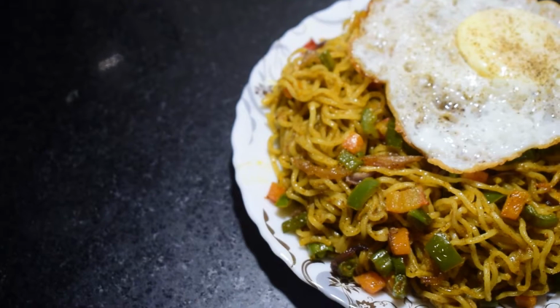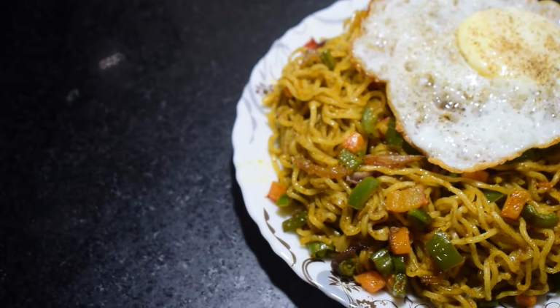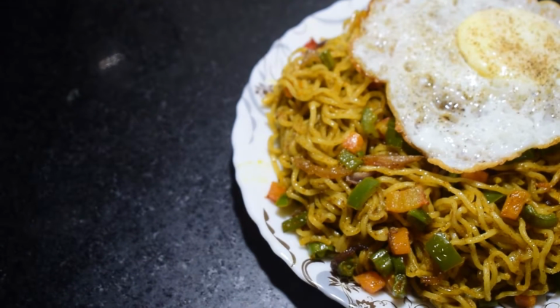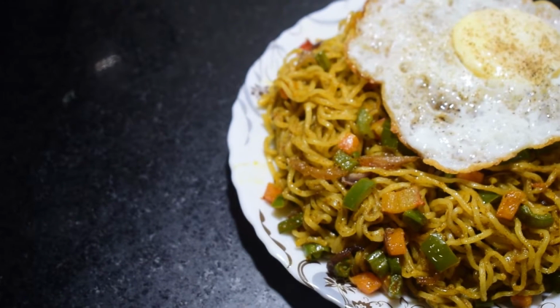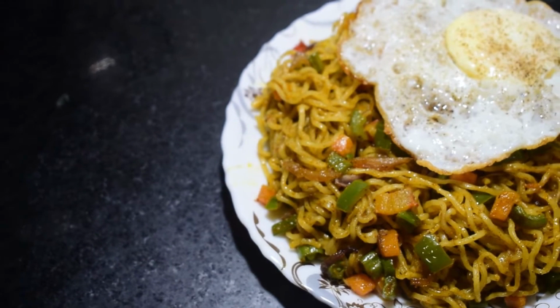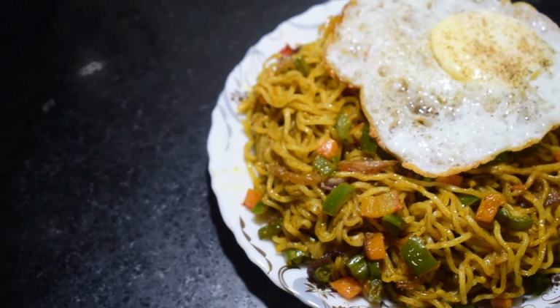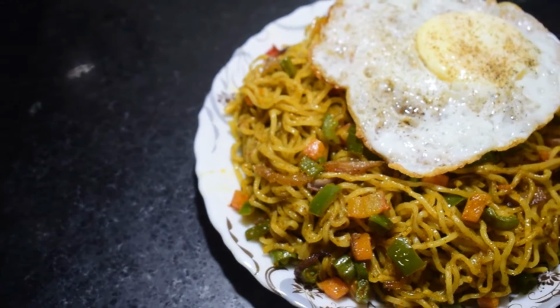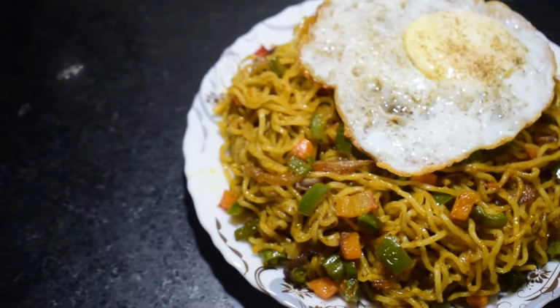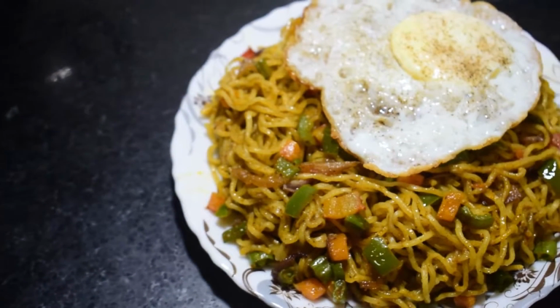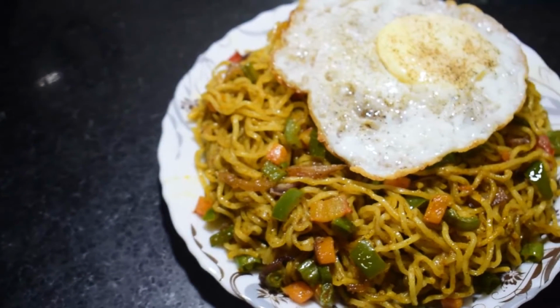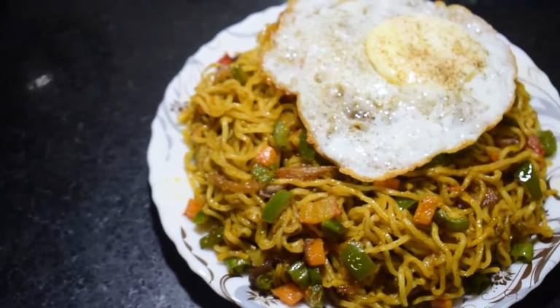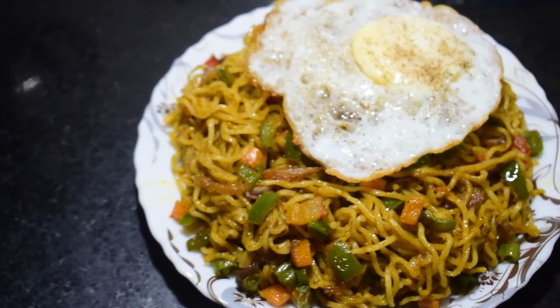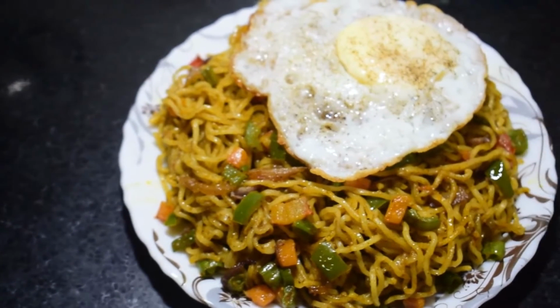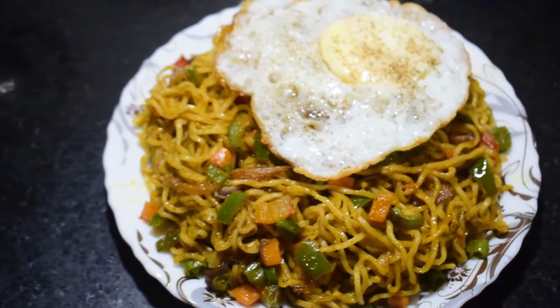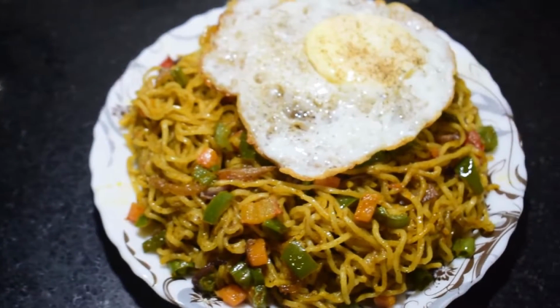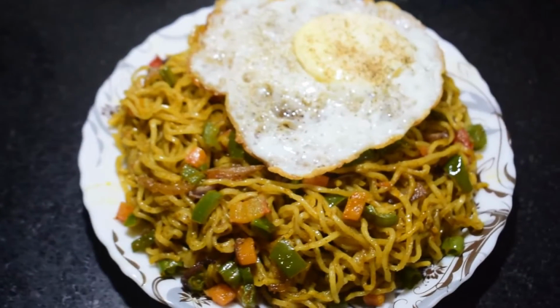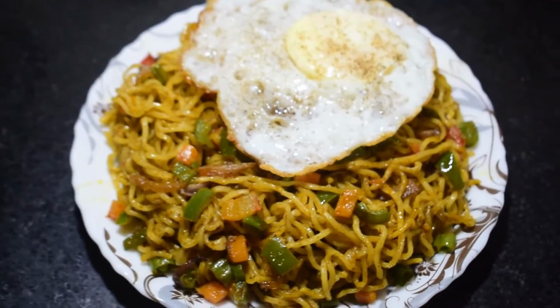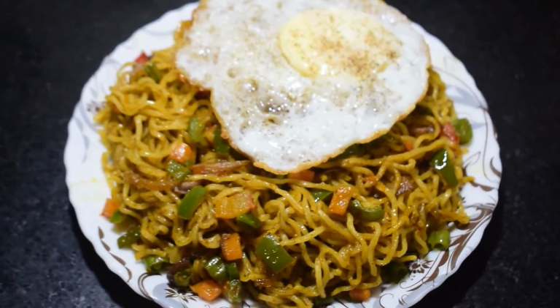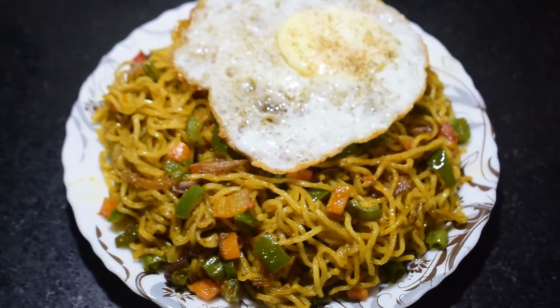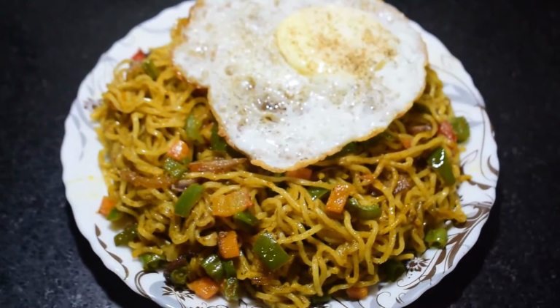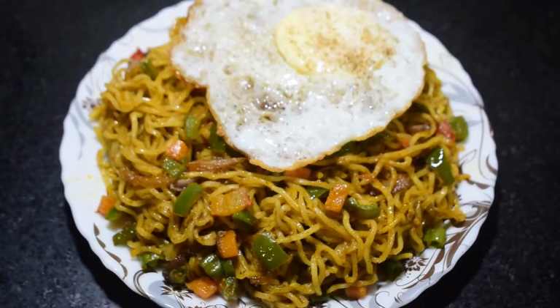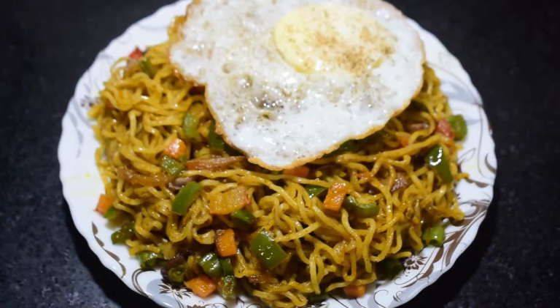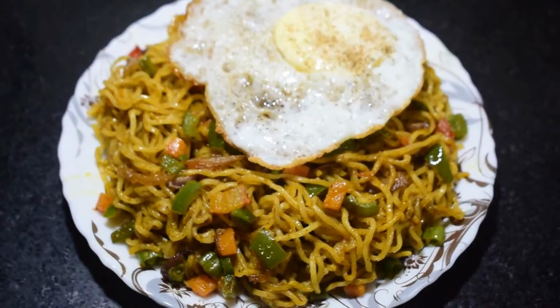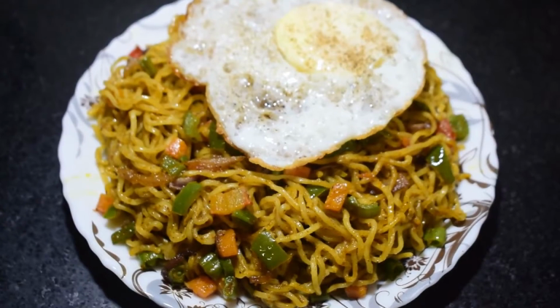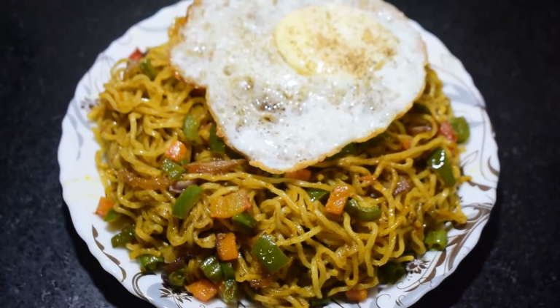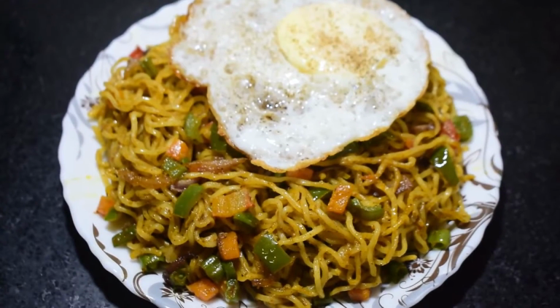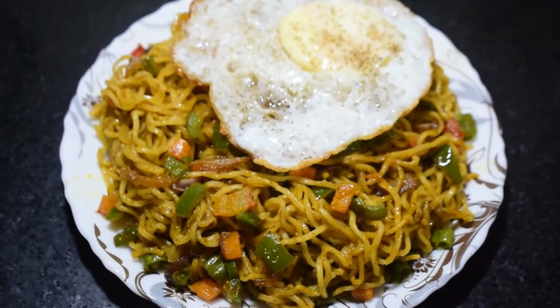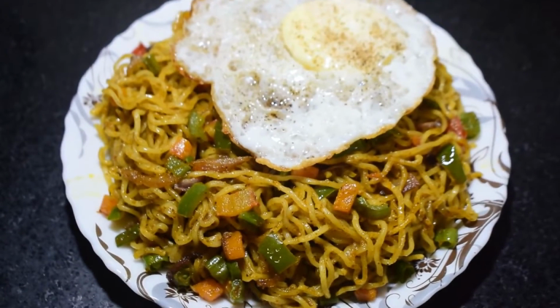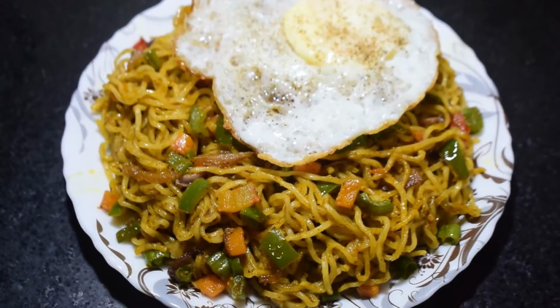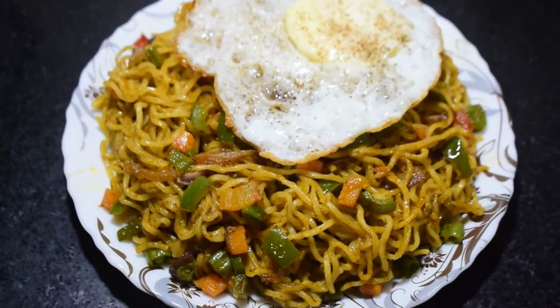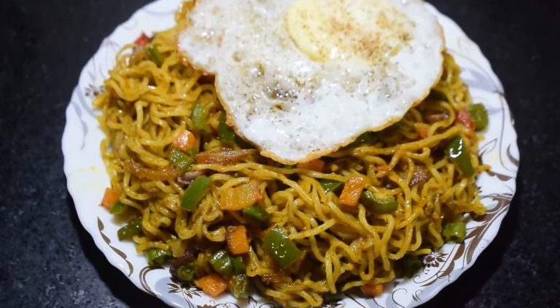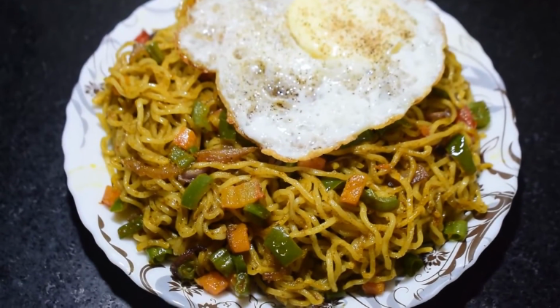Hello friends, welcome to Poonam's Kitchen. Today I am making a recipe for Maggi.